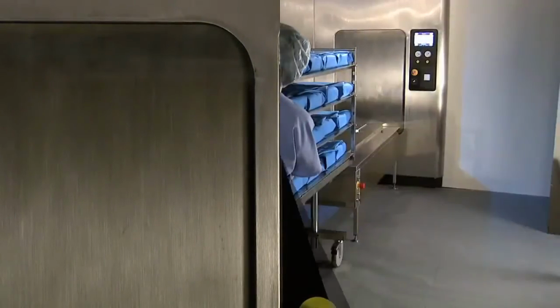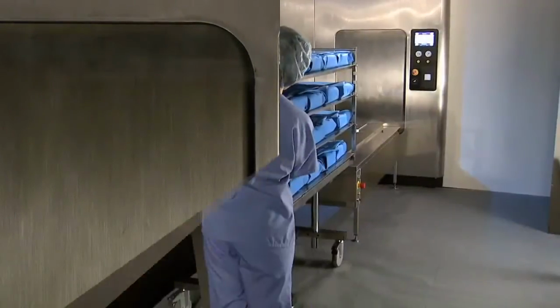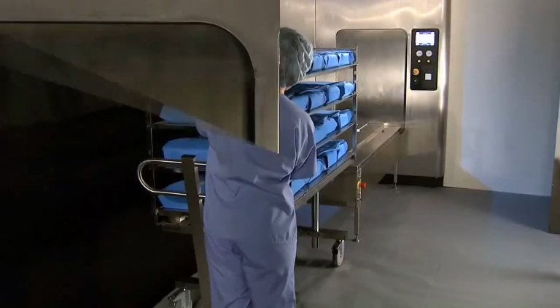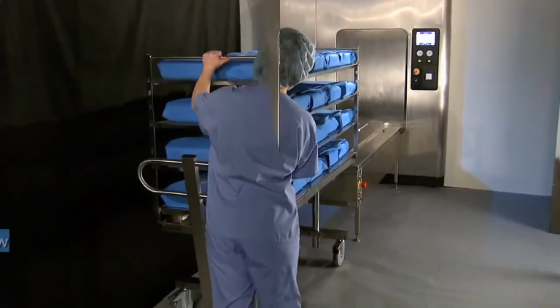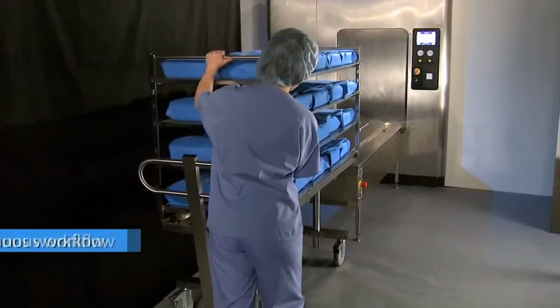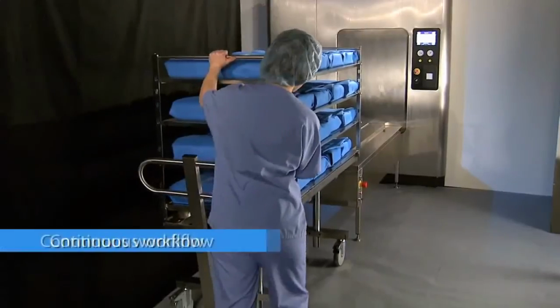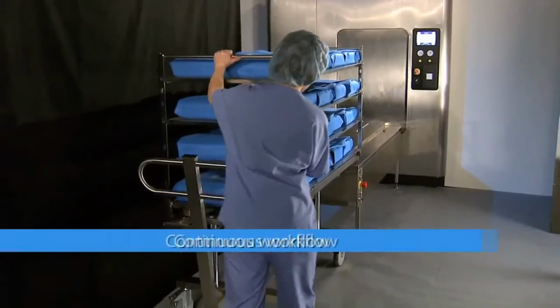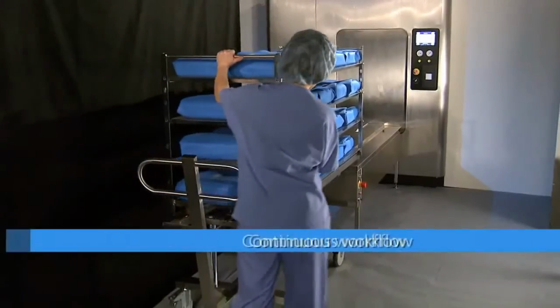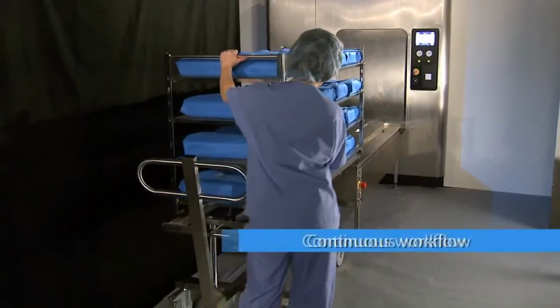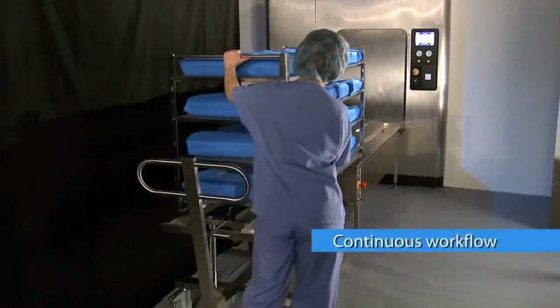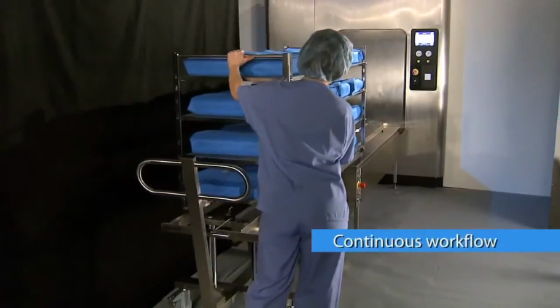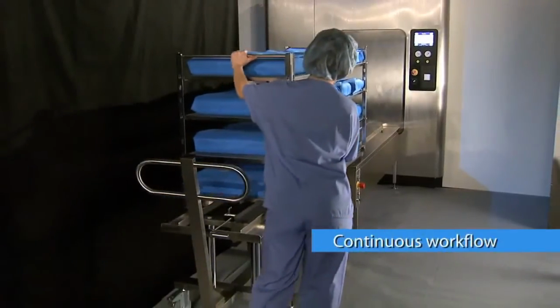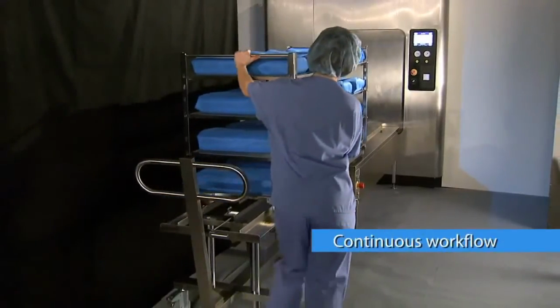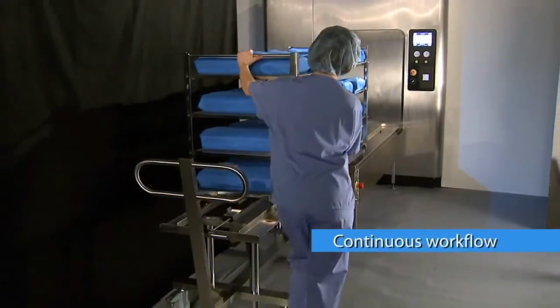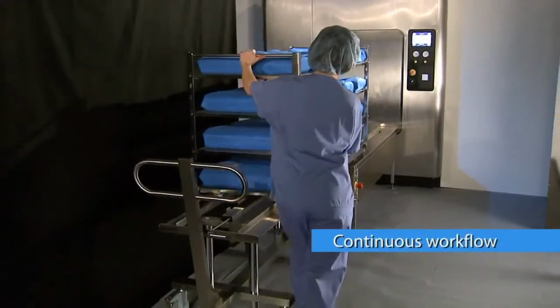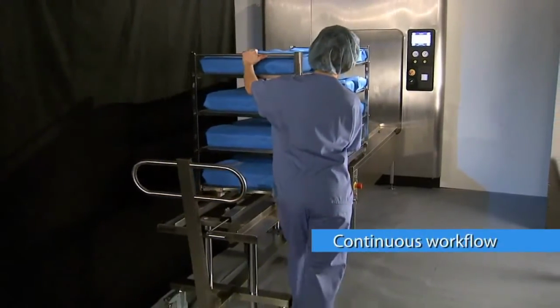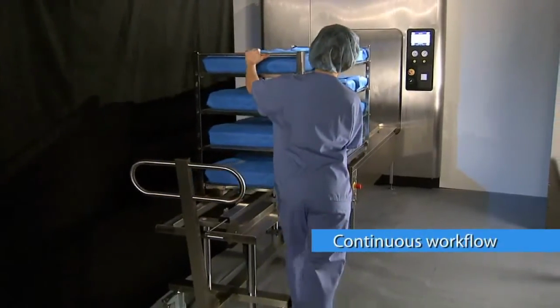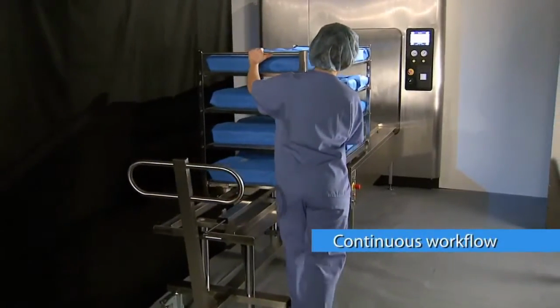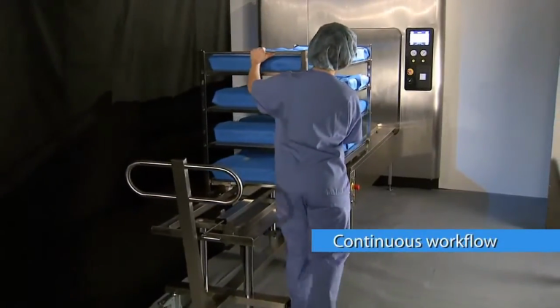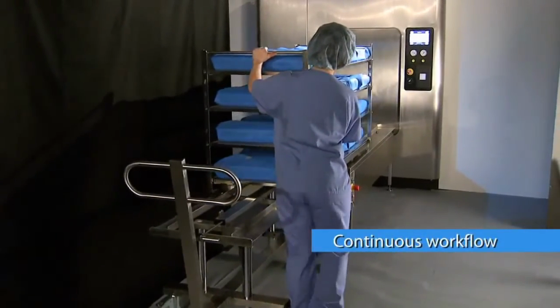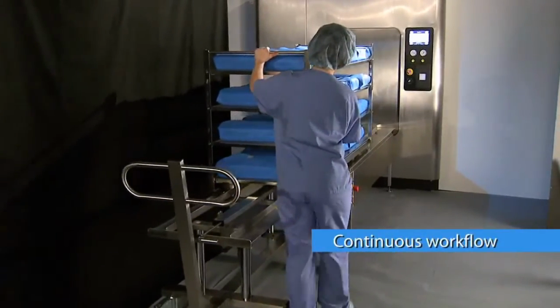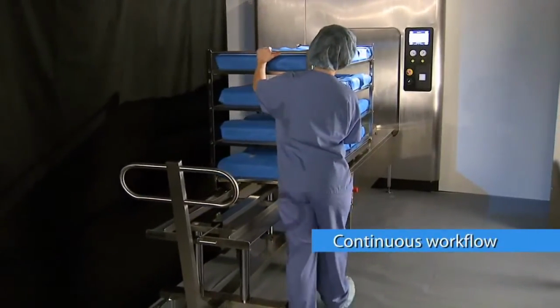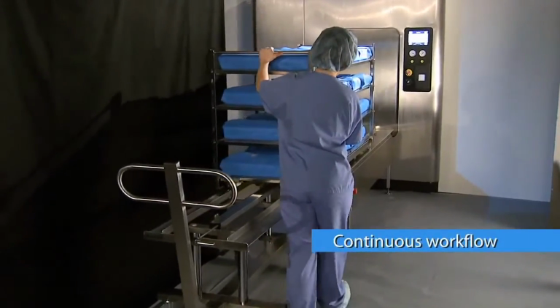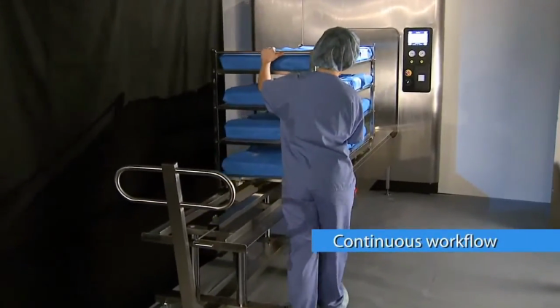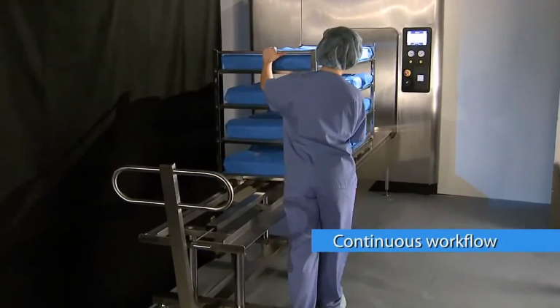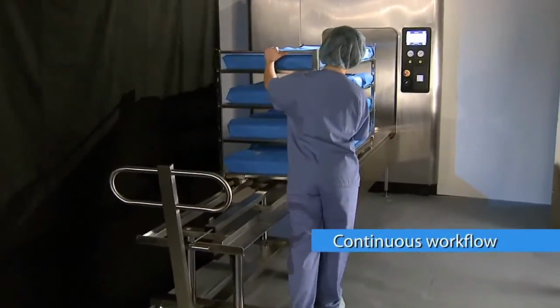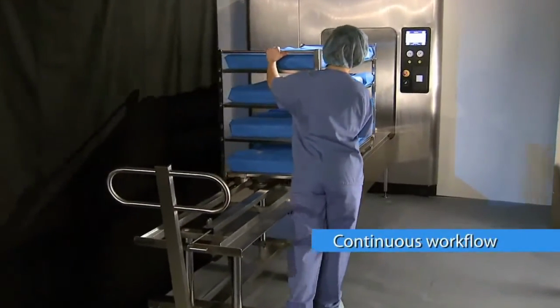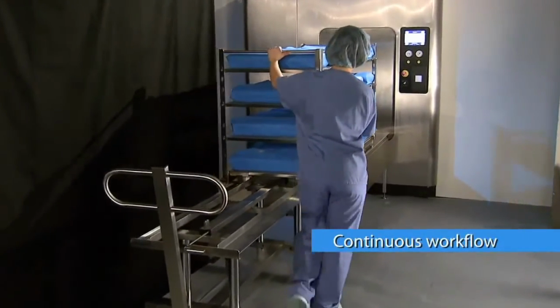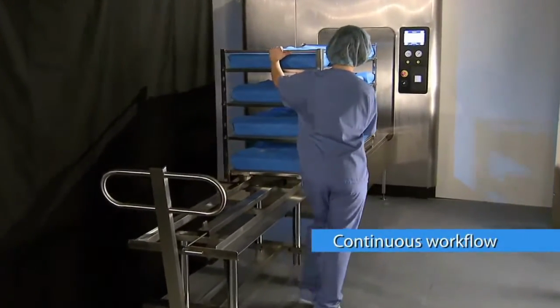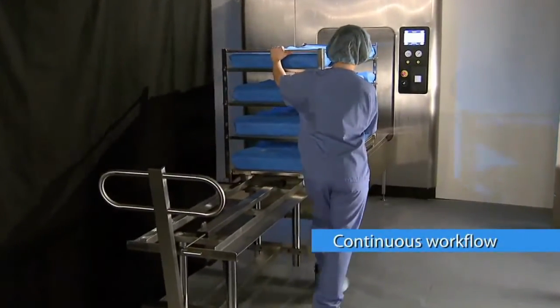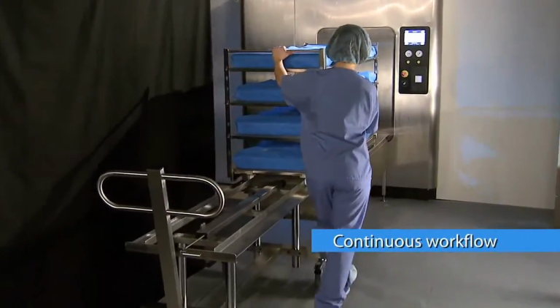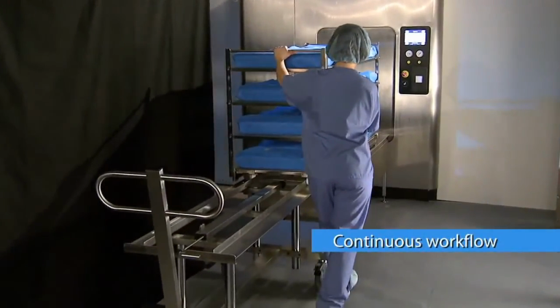The next load can be set up while the other load is being sterilized, creating a continuous workflow.